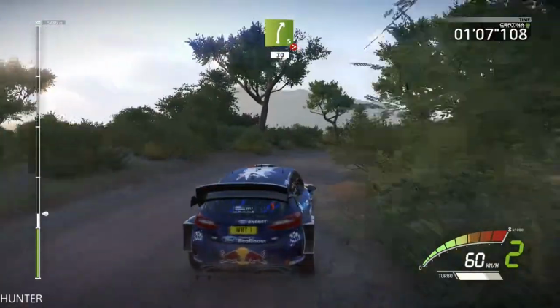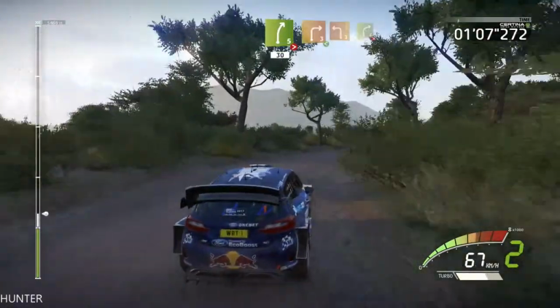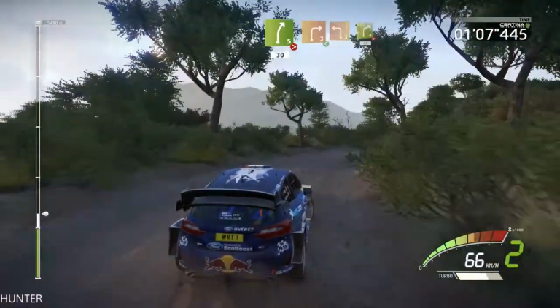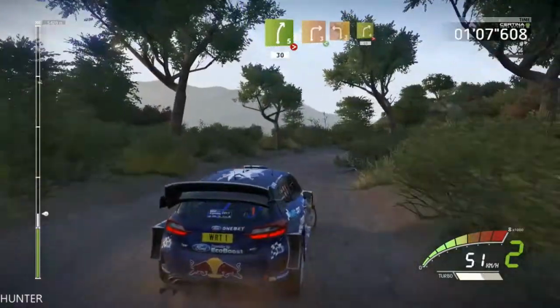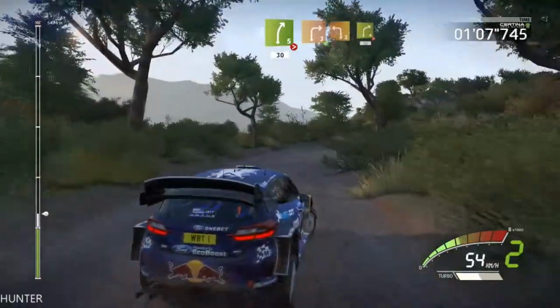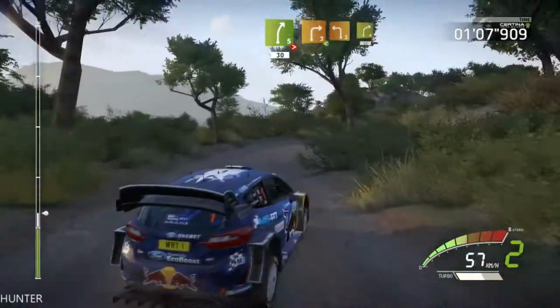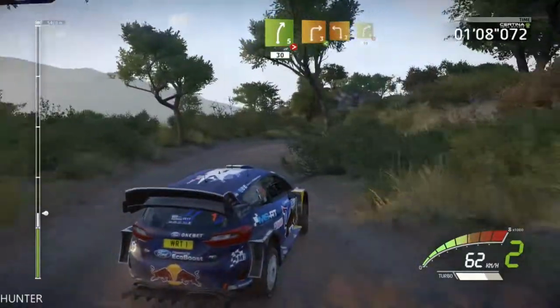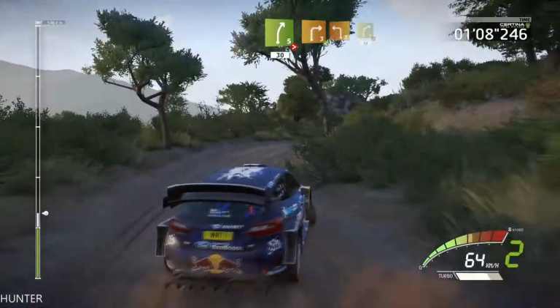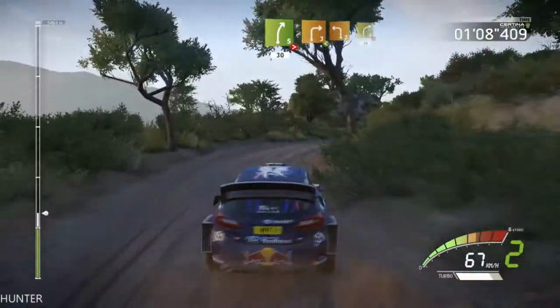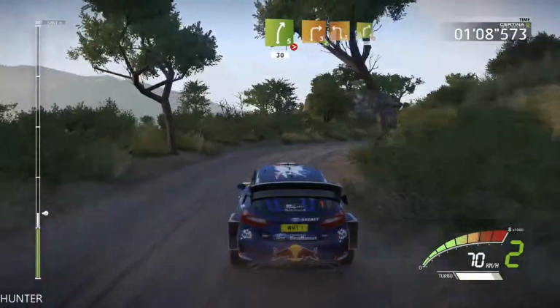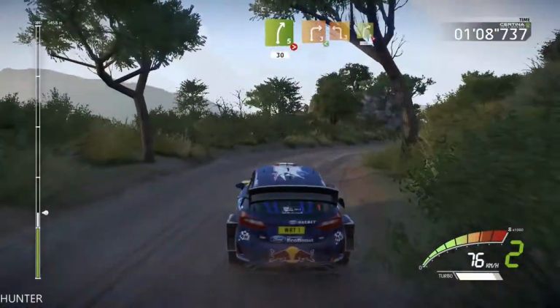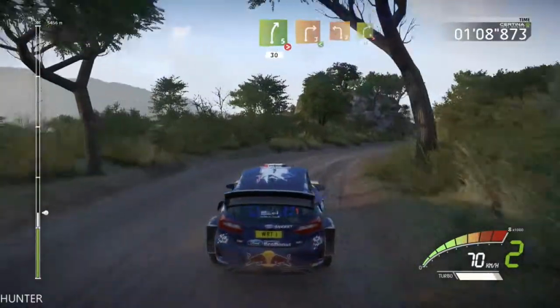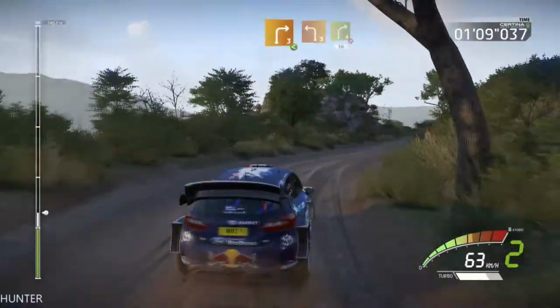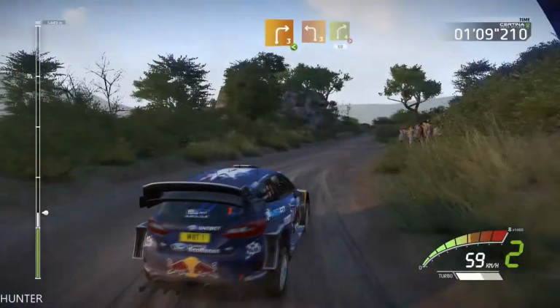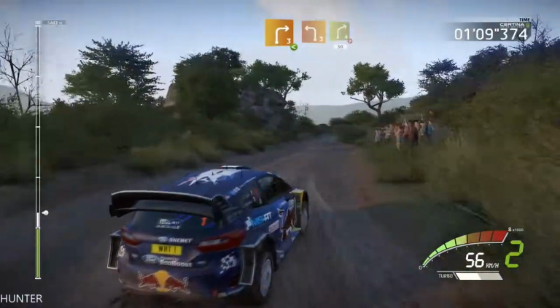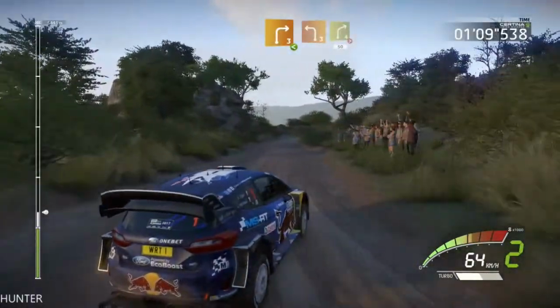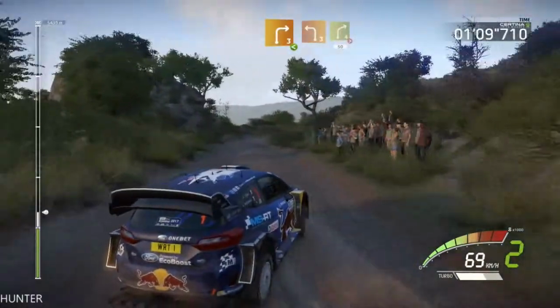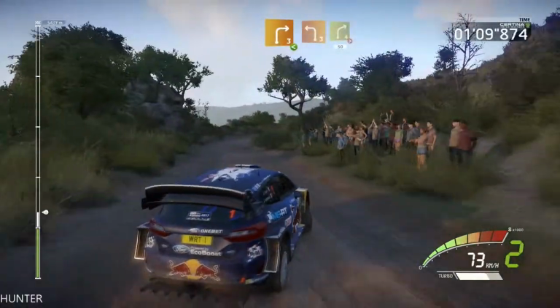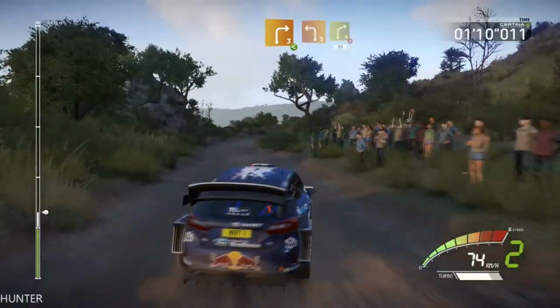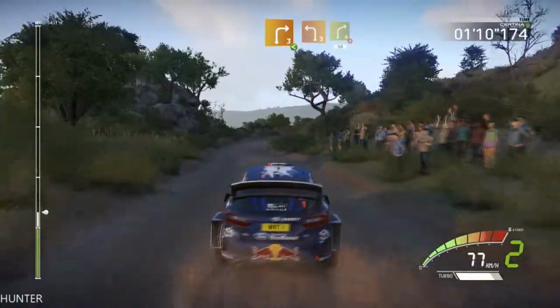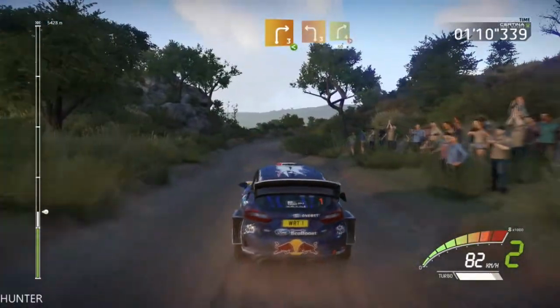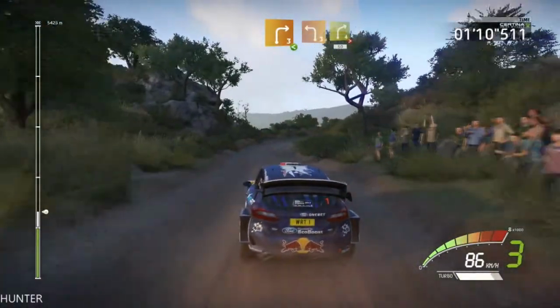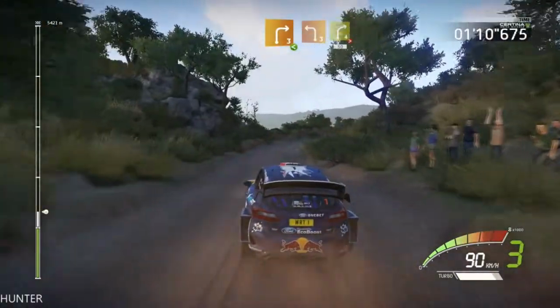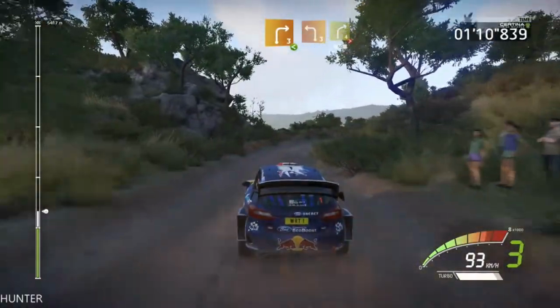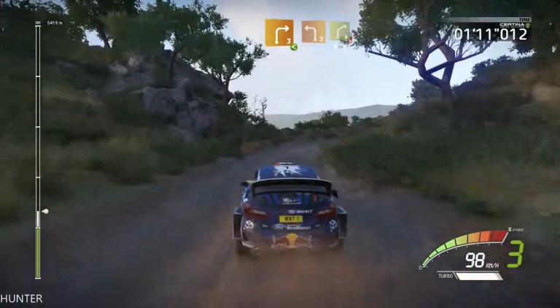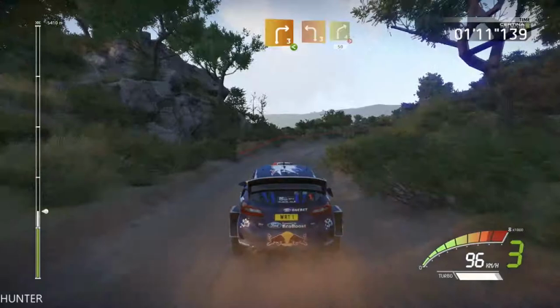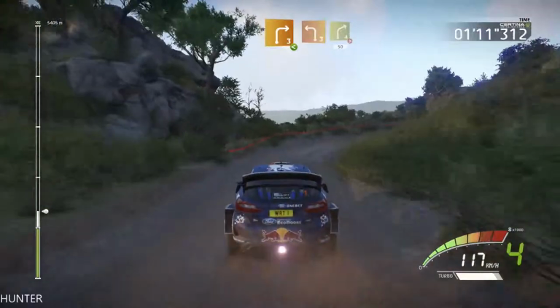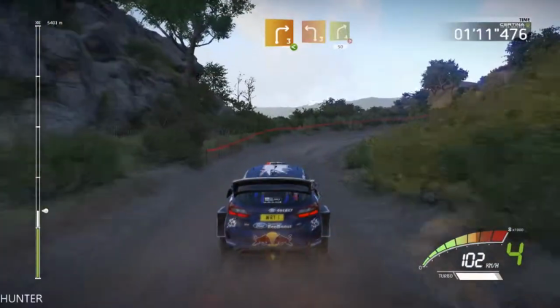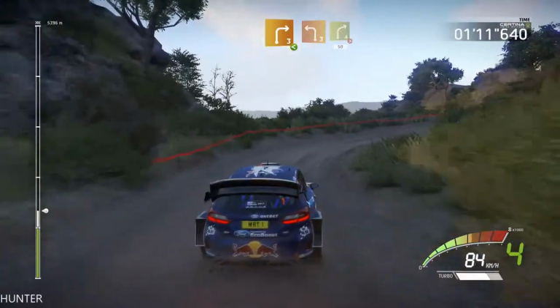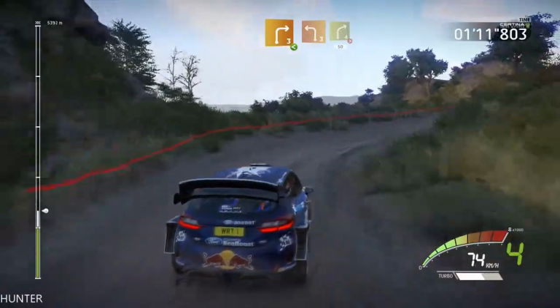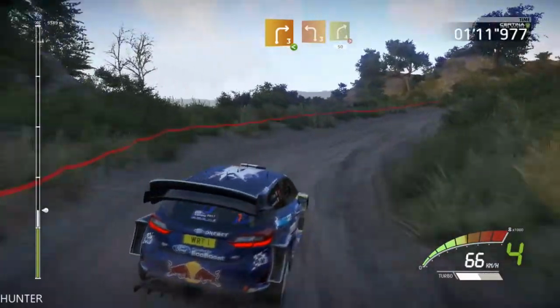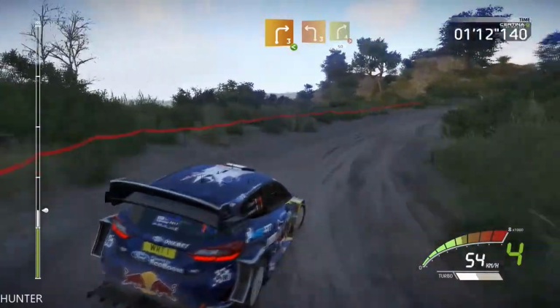Right 3, open, into left 3, into right 4, tightens, short, 50.